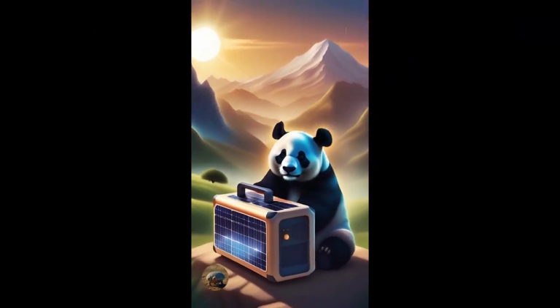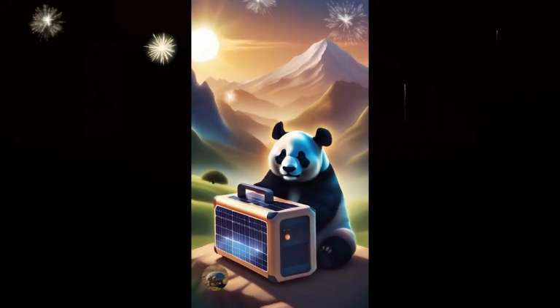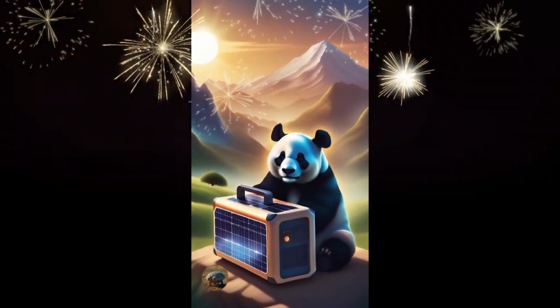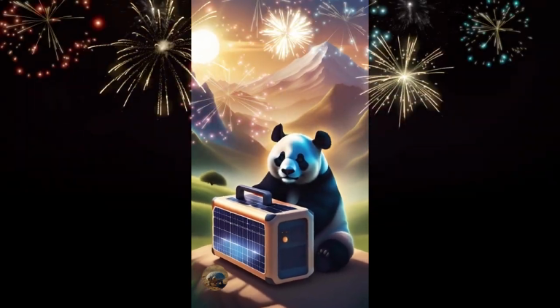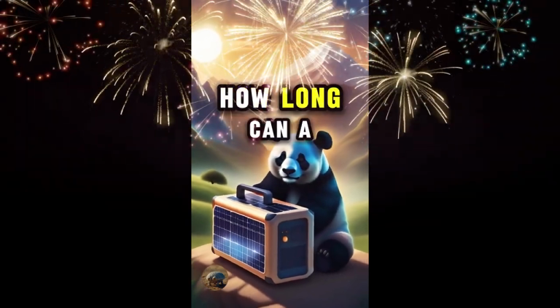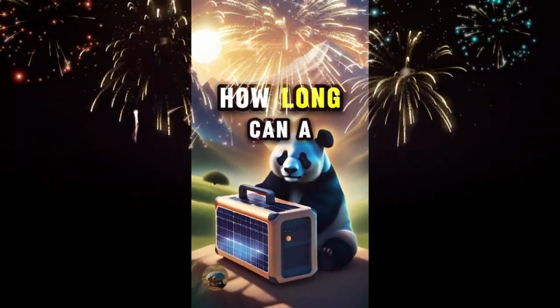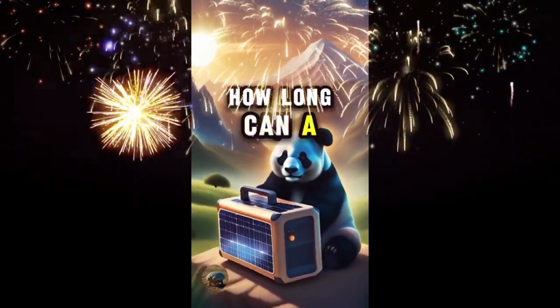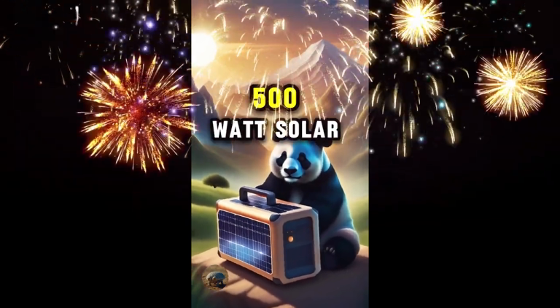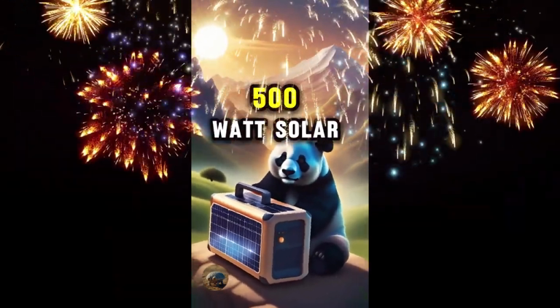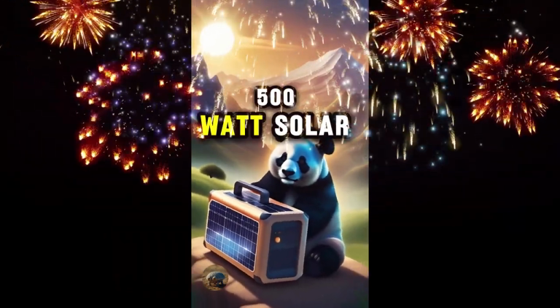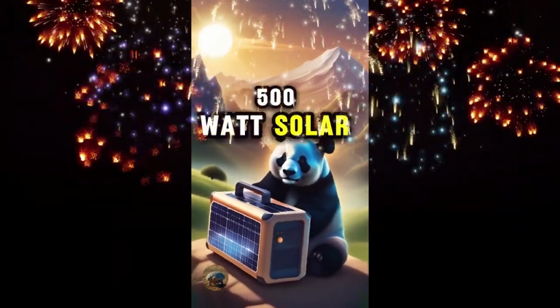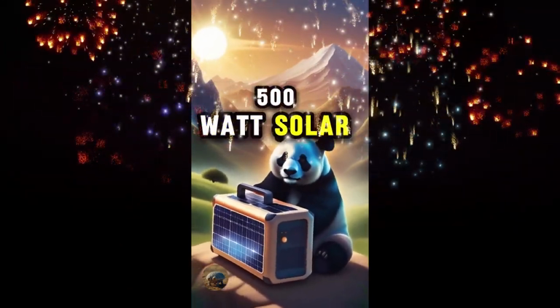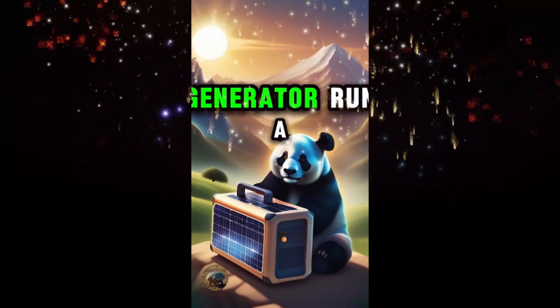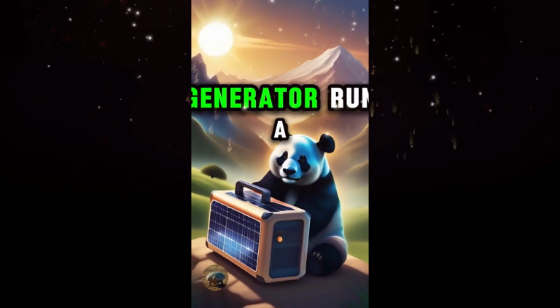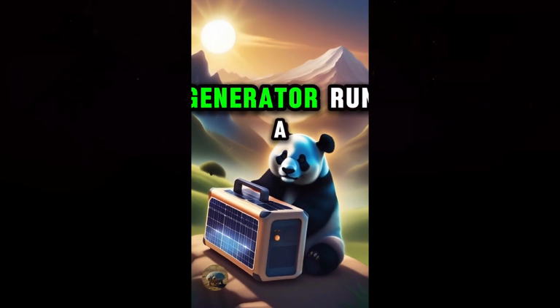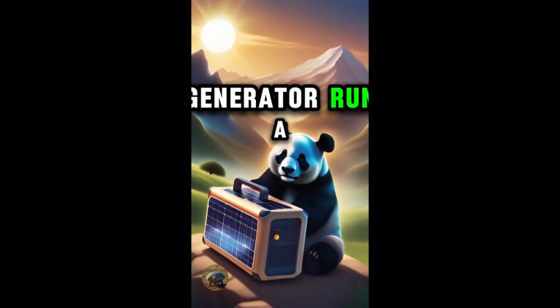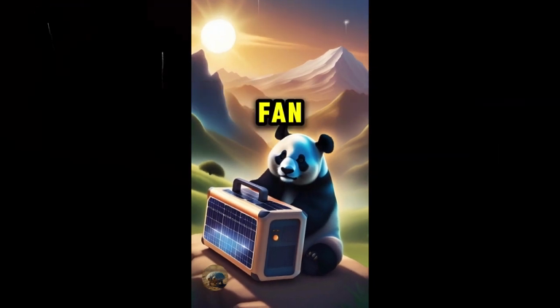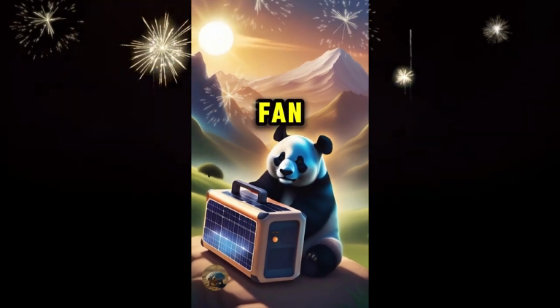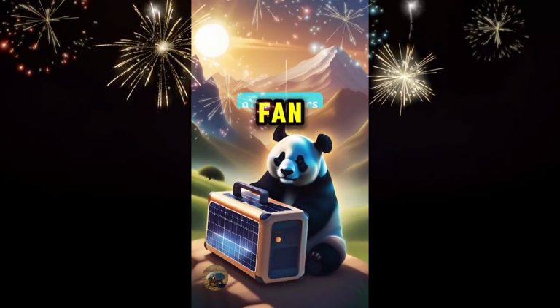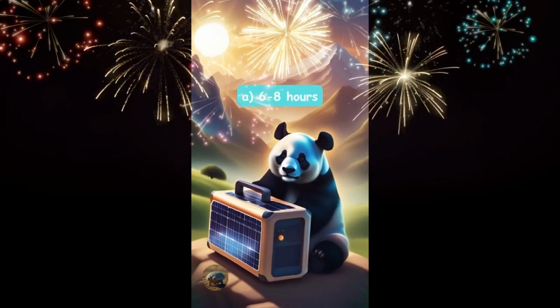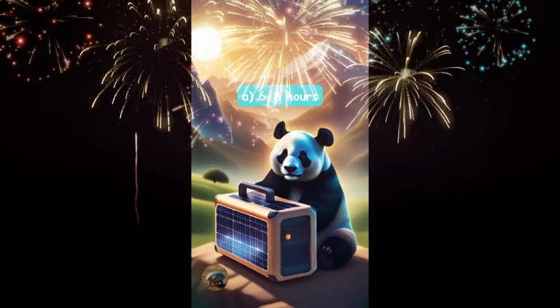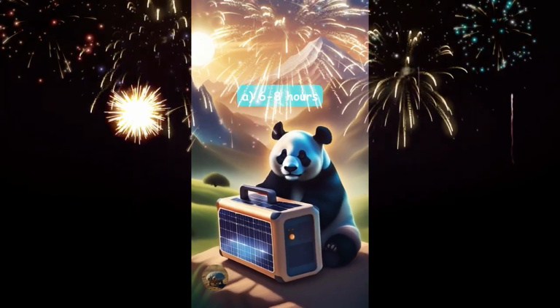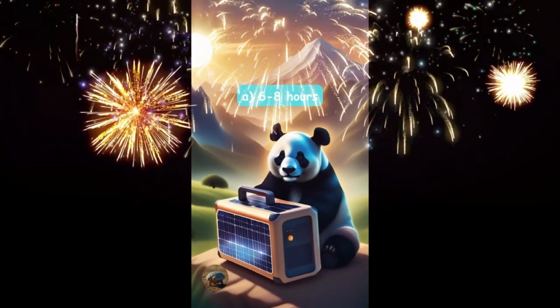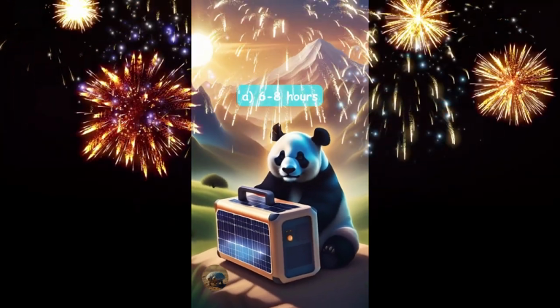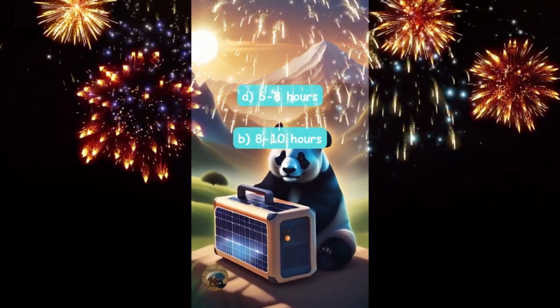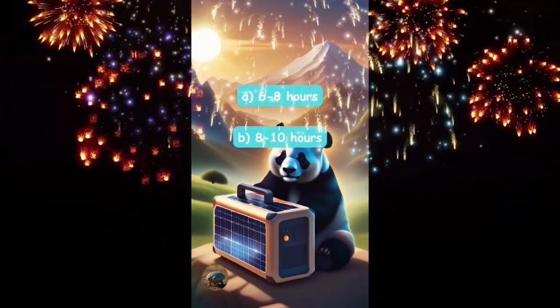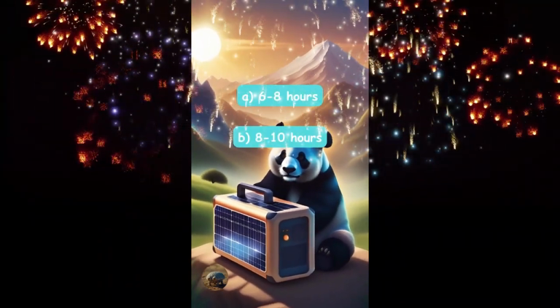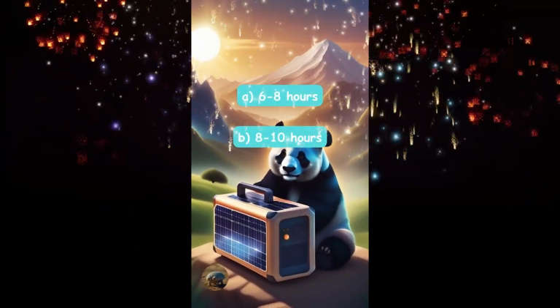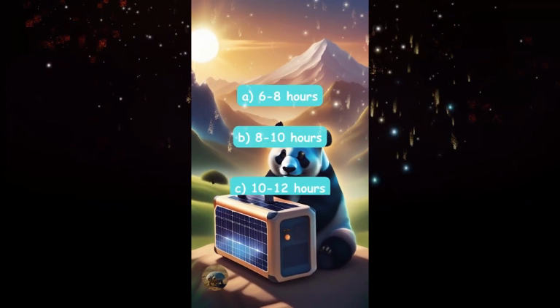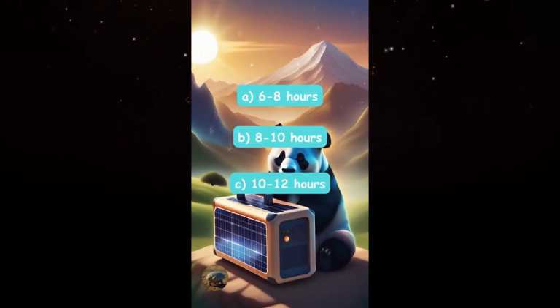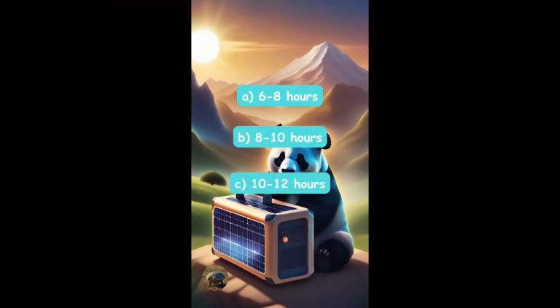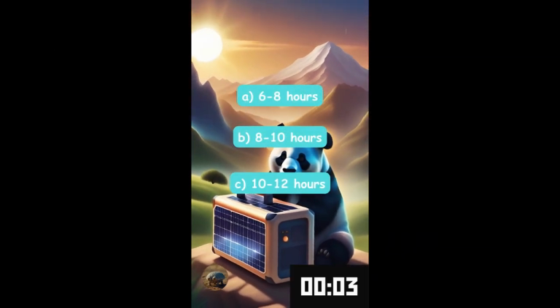How long can a 500 watt solar generator run a fan? Six to eight hours, eight to ten hours, or ten to twelve hours?